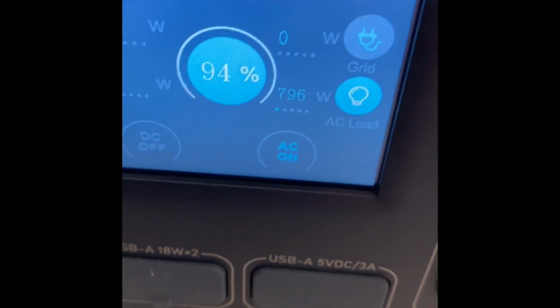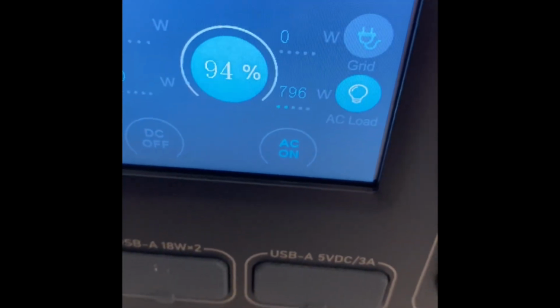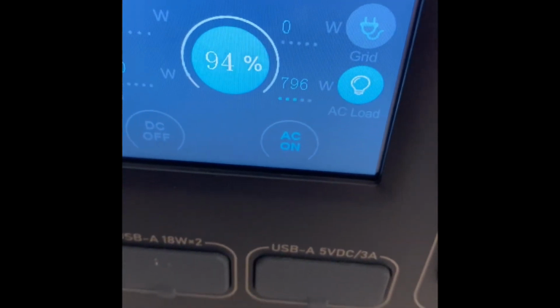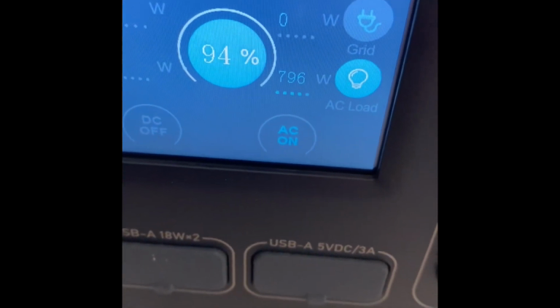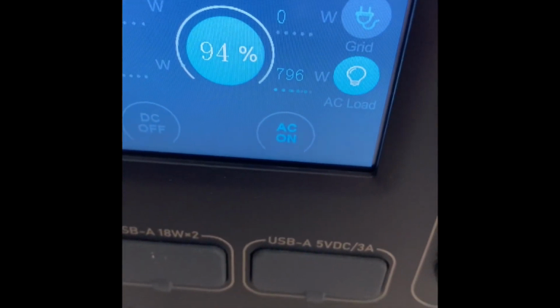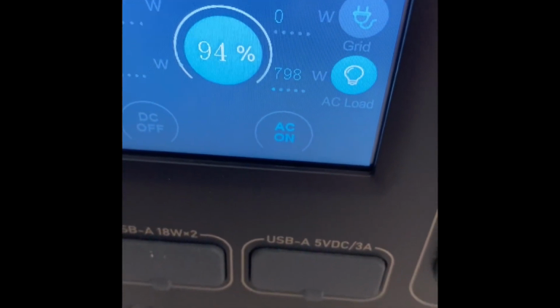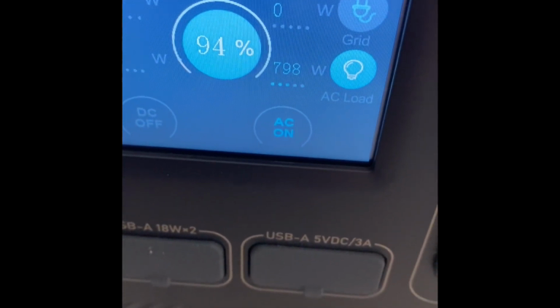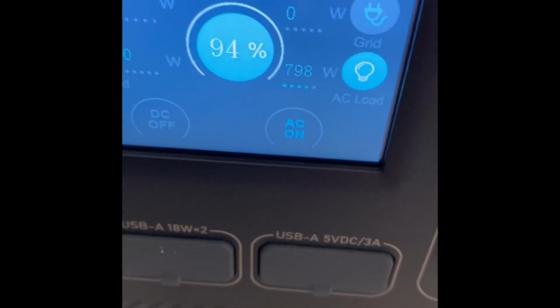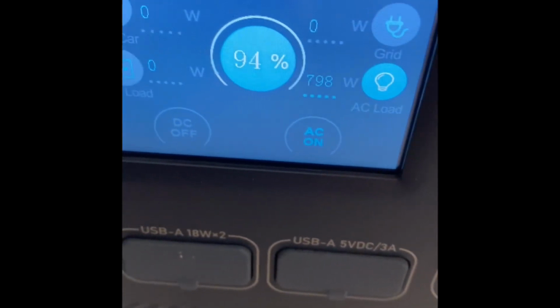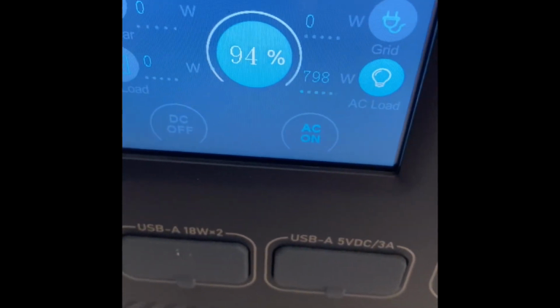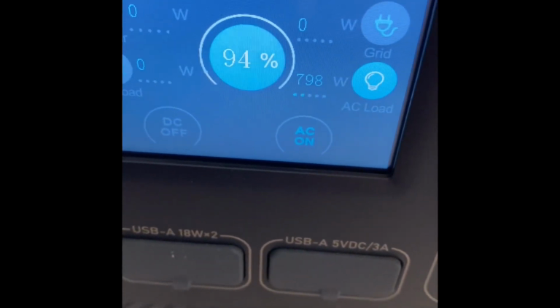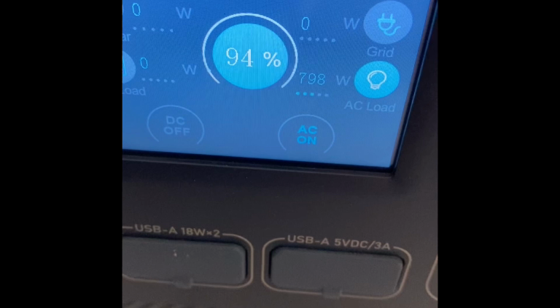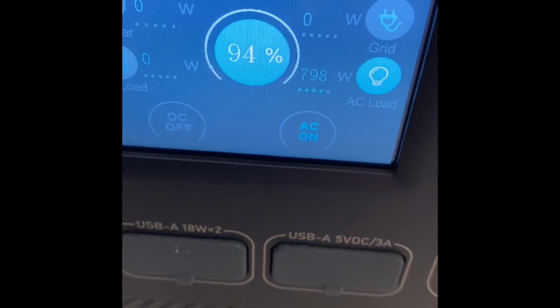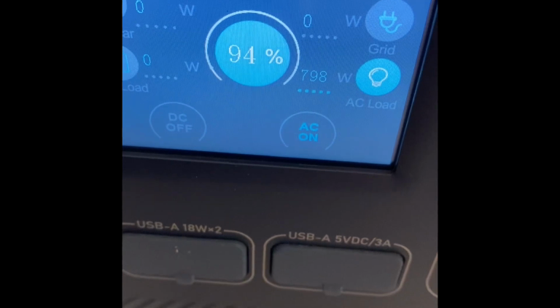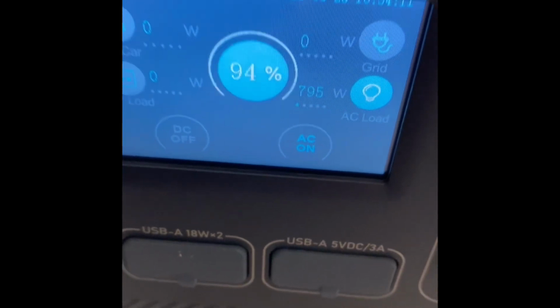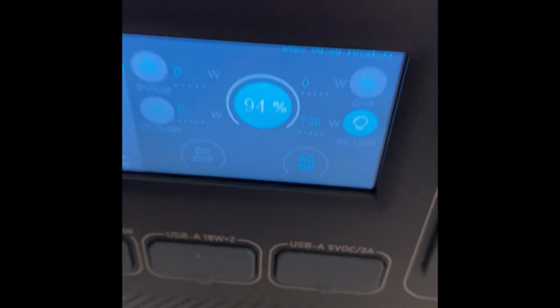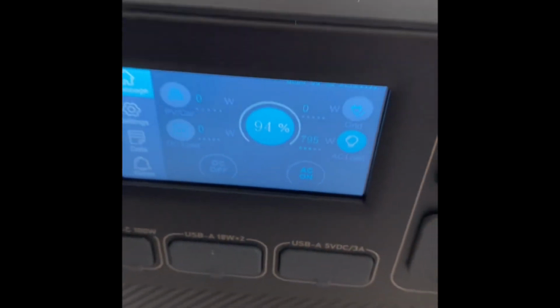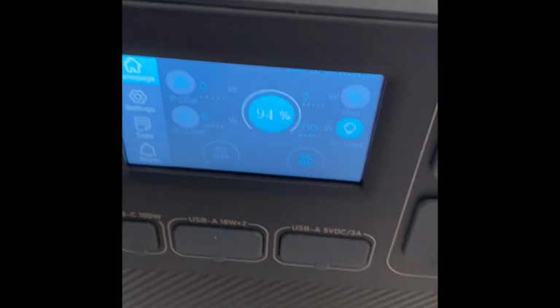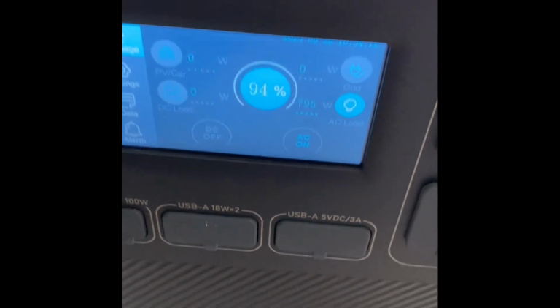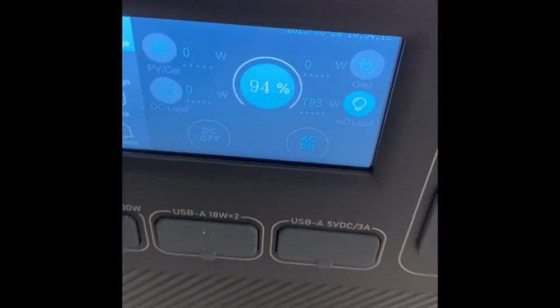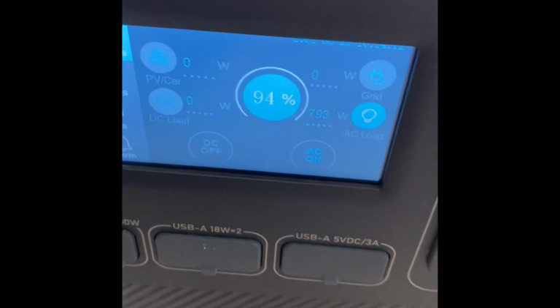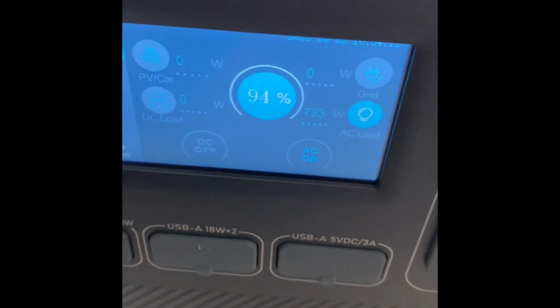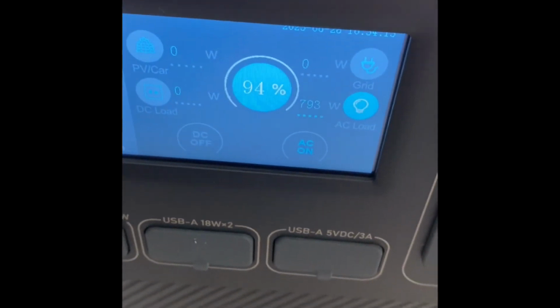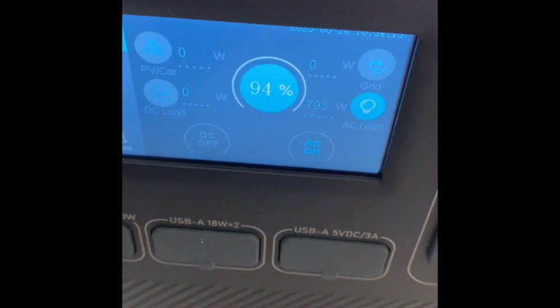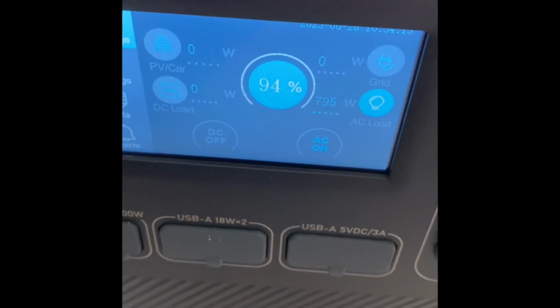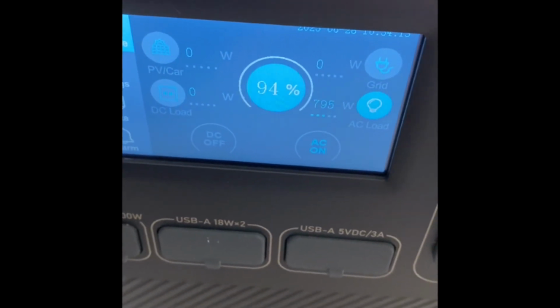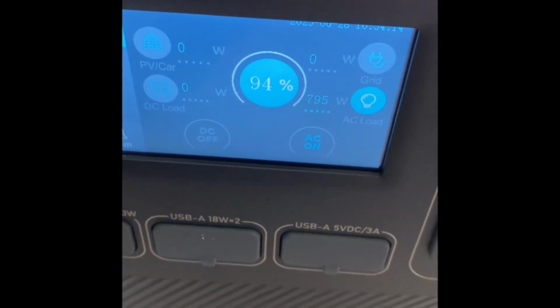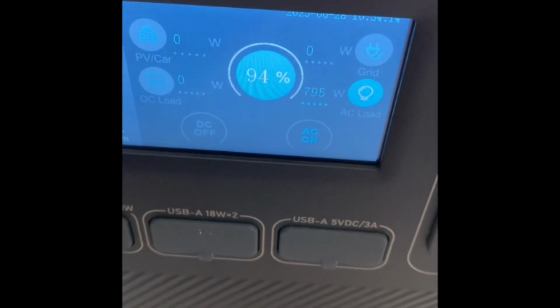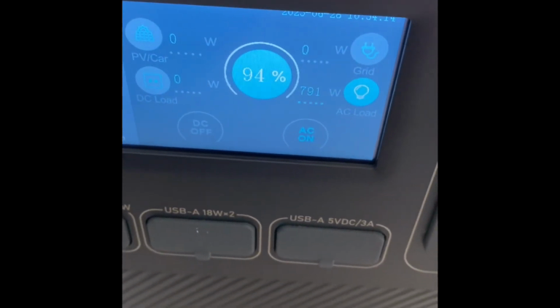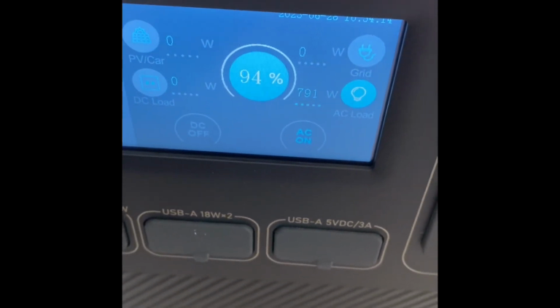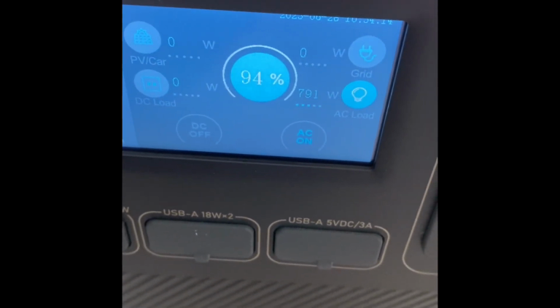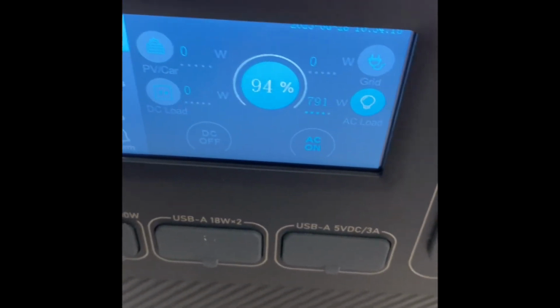It's pulling 800 watts and we're down to 94%. We're going to let this run for an hour and see where we're at.